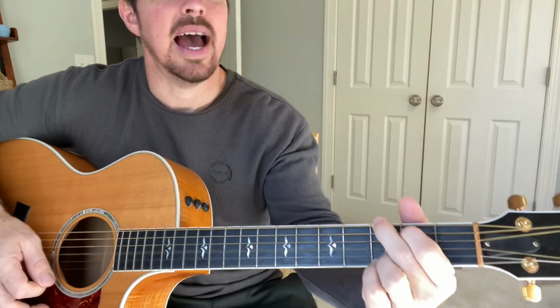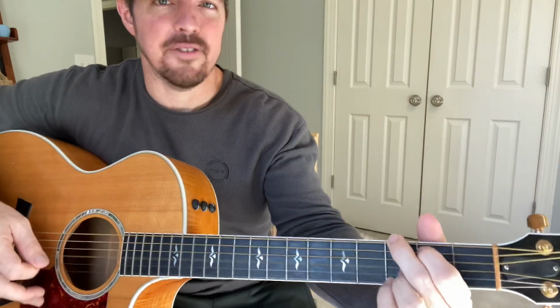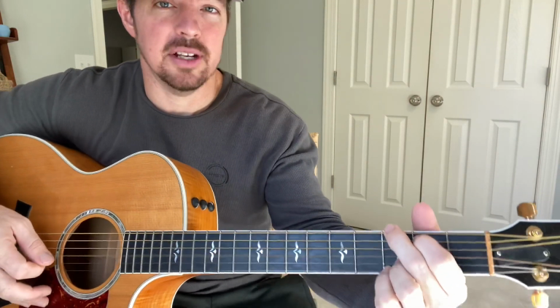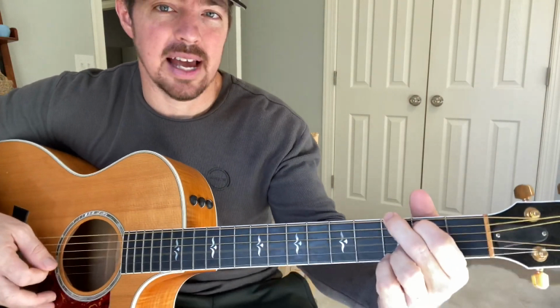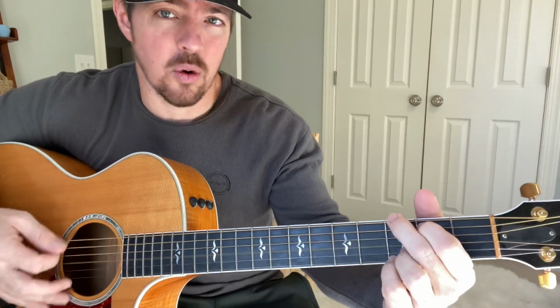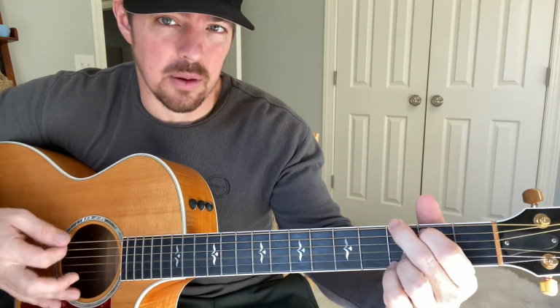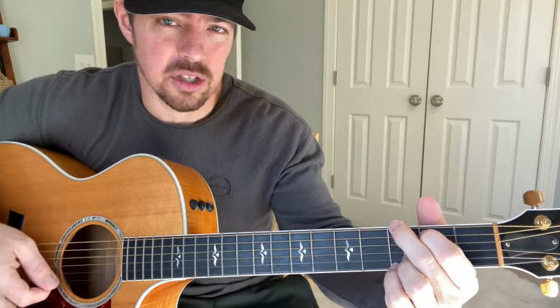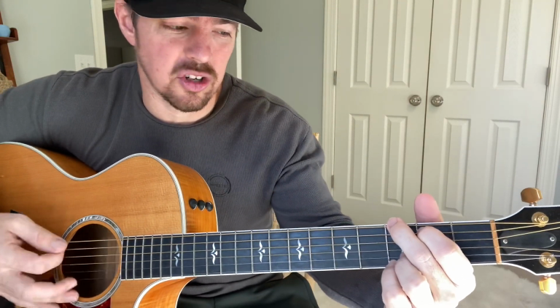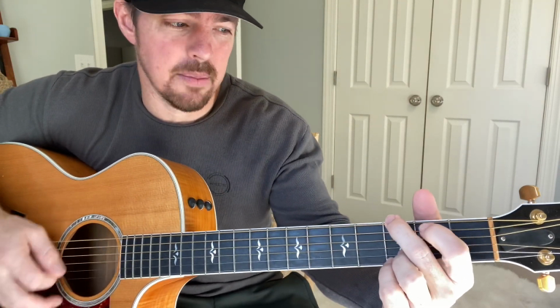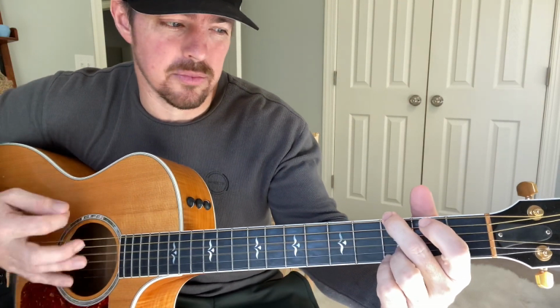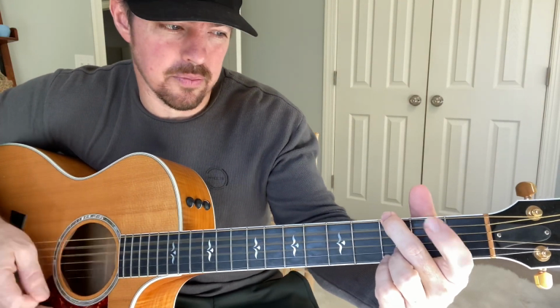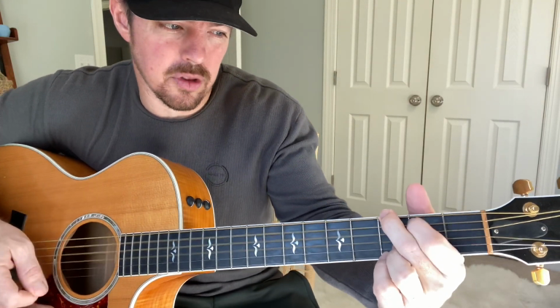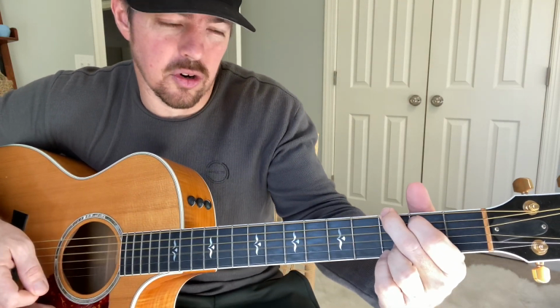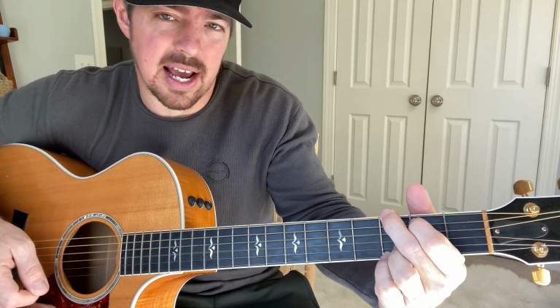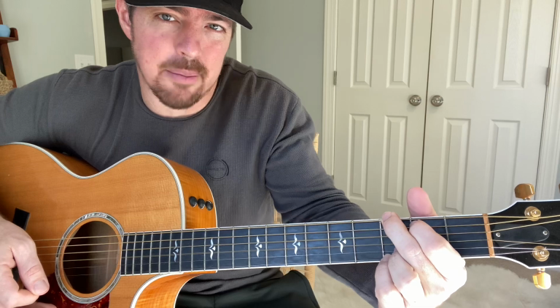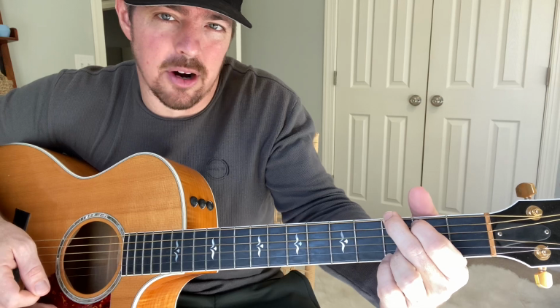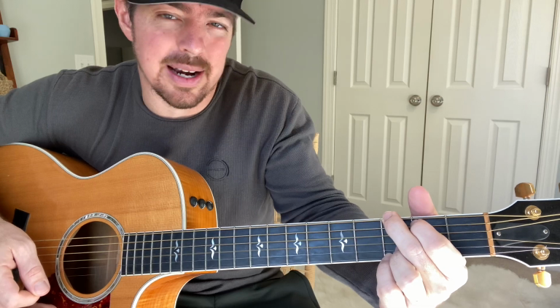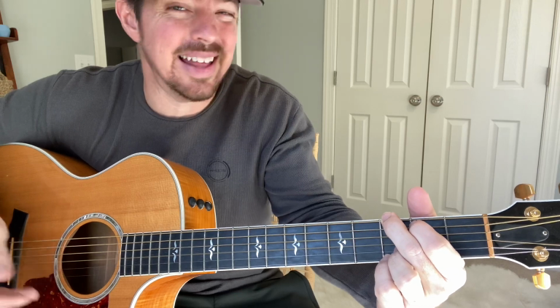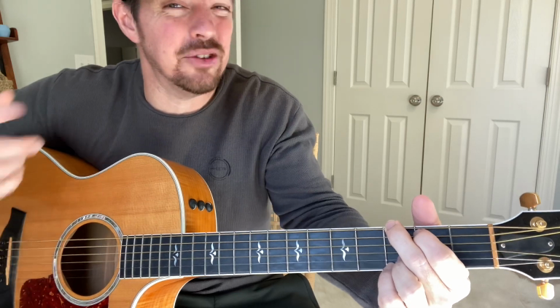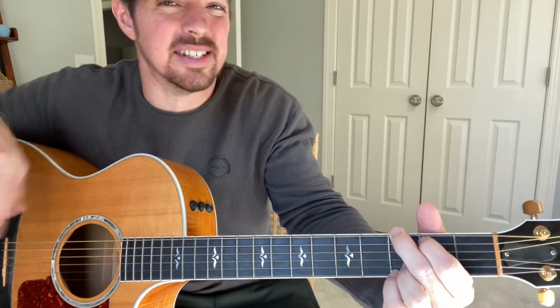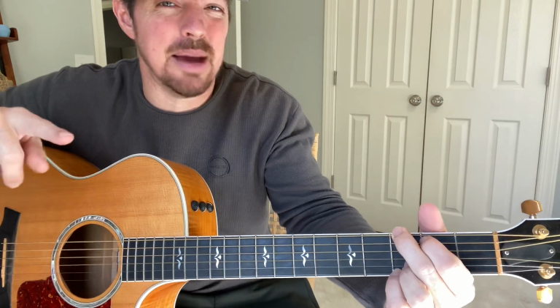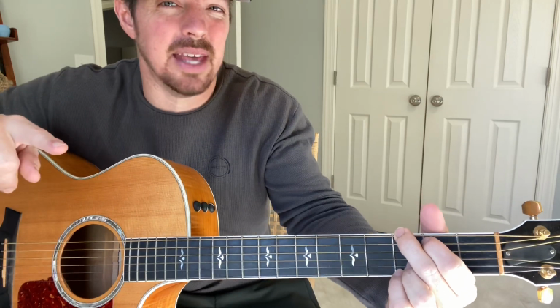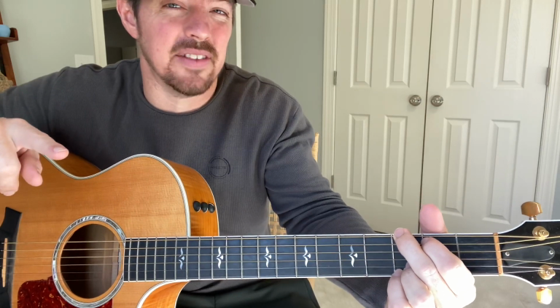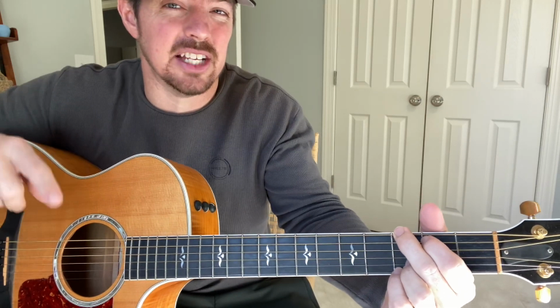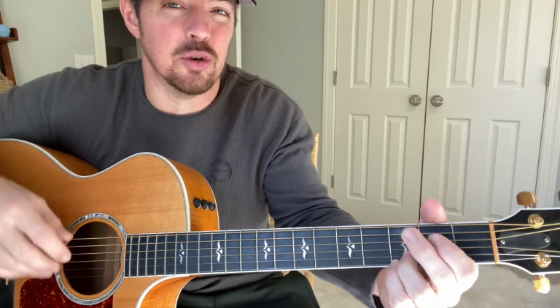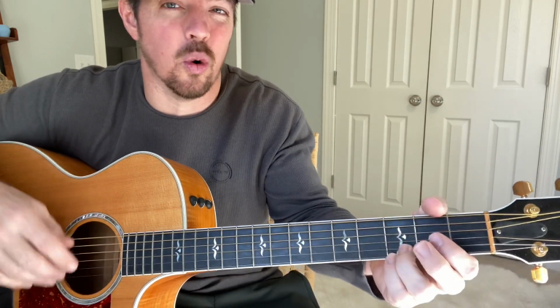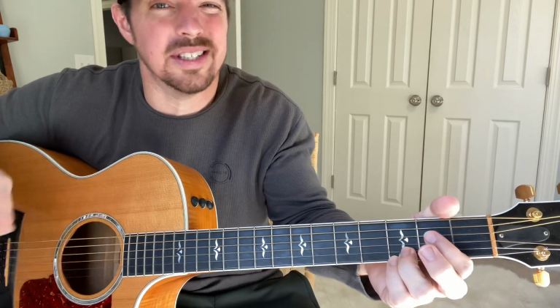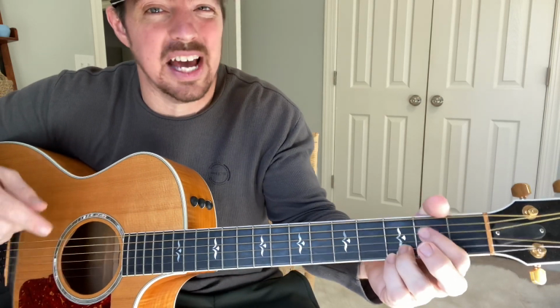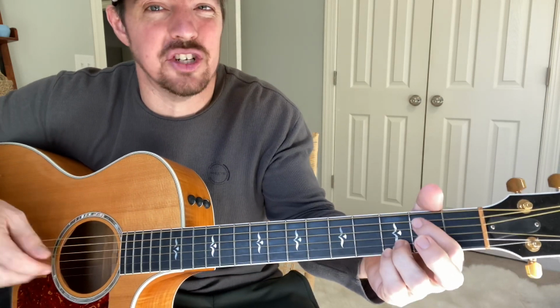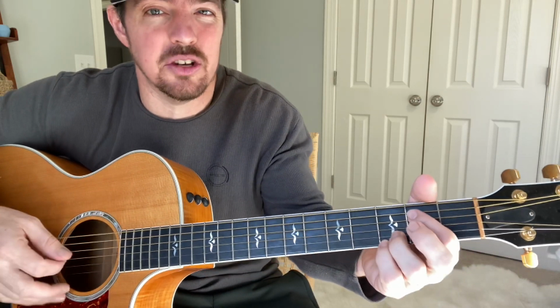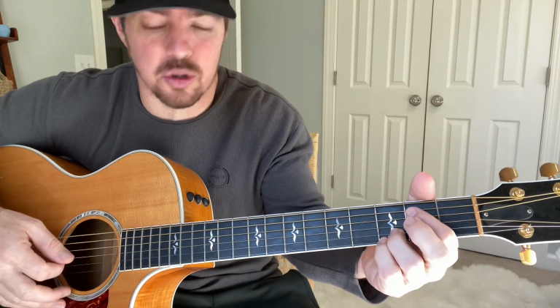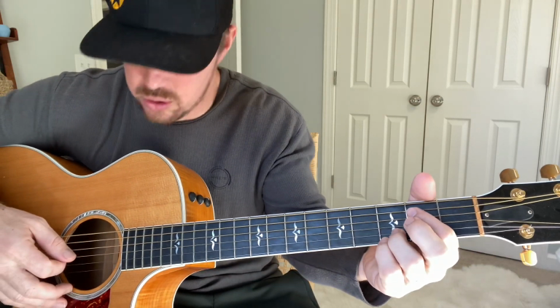After you get to that chord, do one strum — then we're gonna hammer-on and do the same thing on the next two chords as you do those two chords.